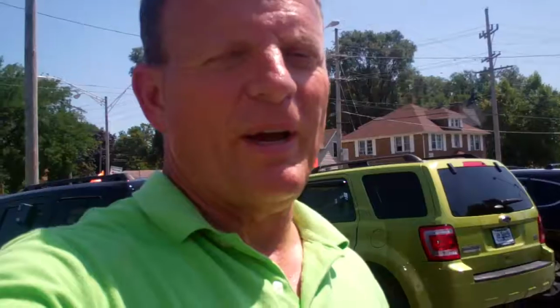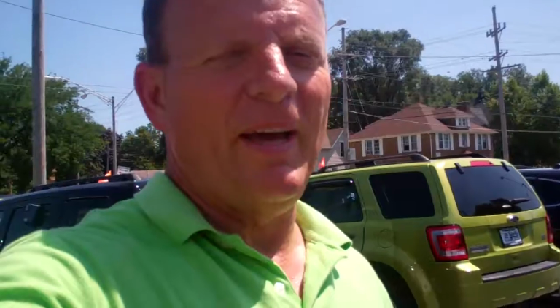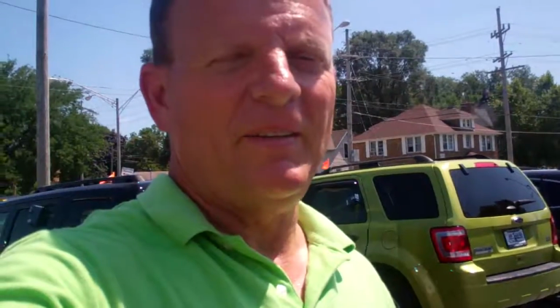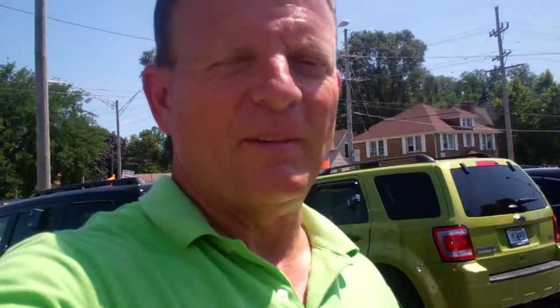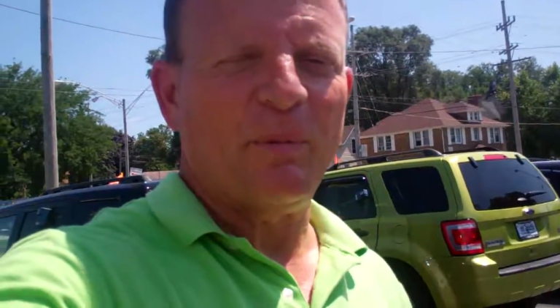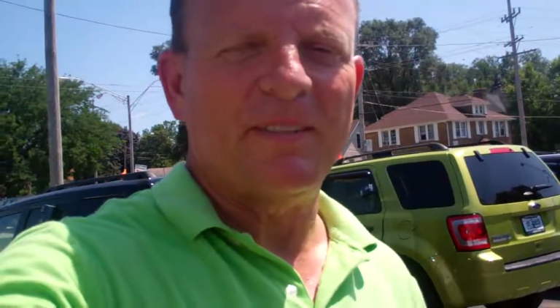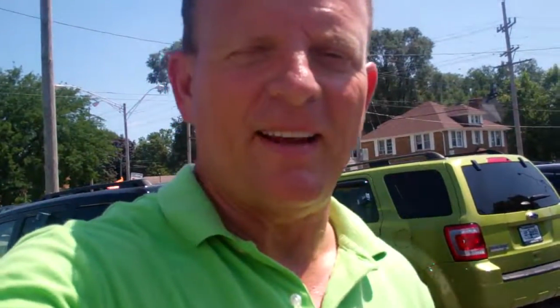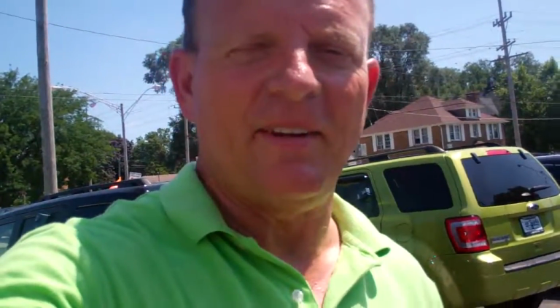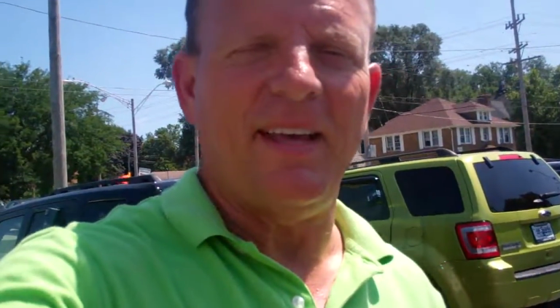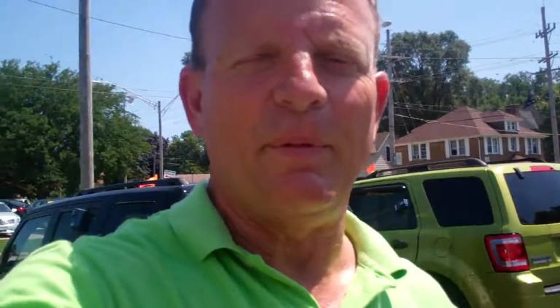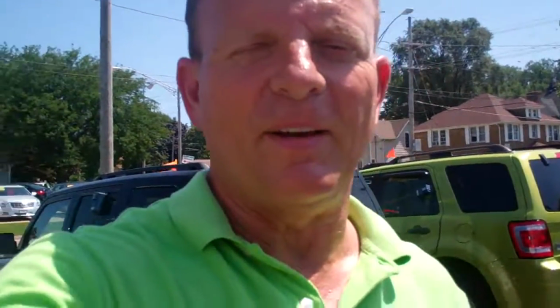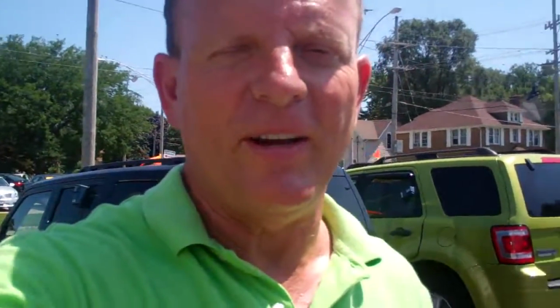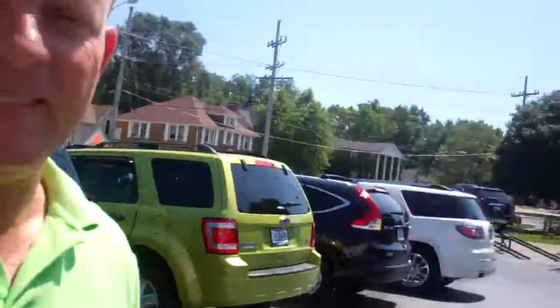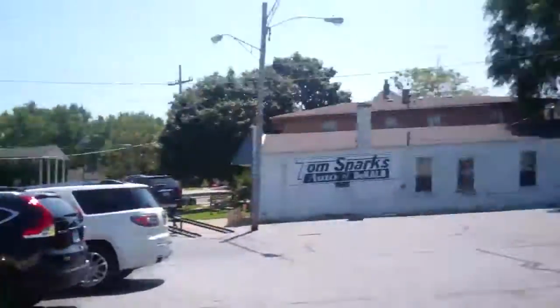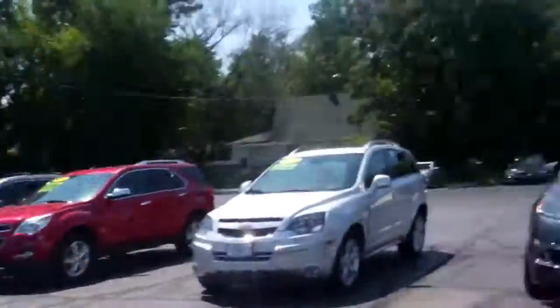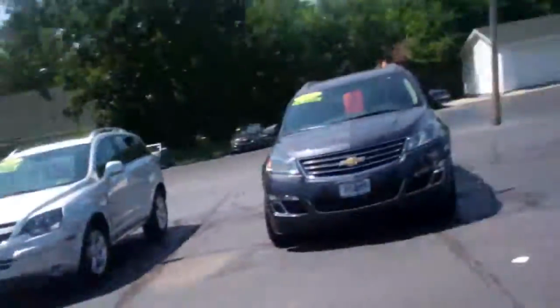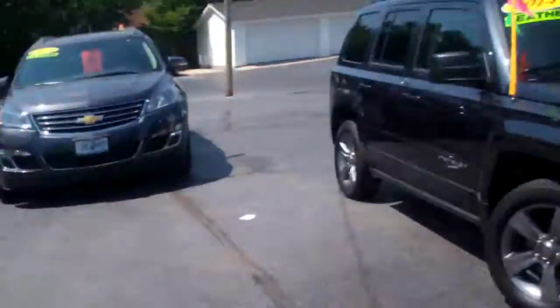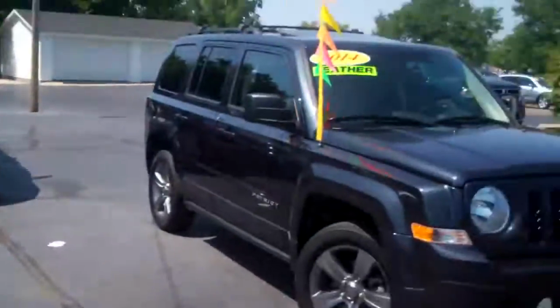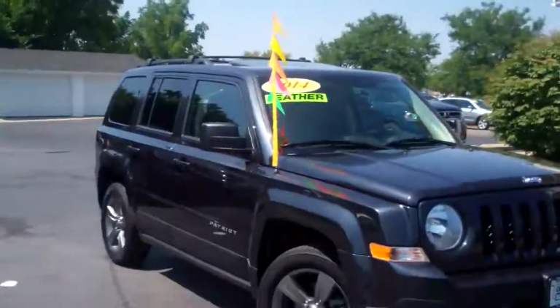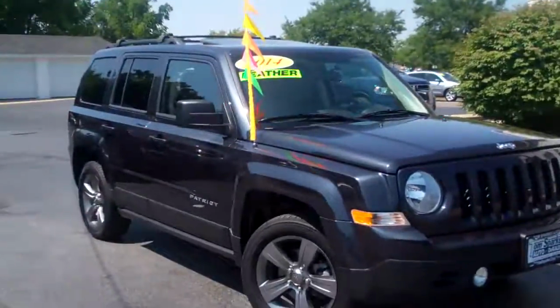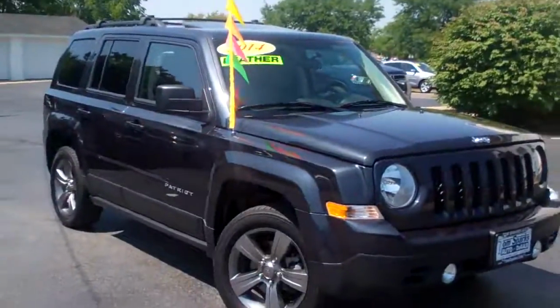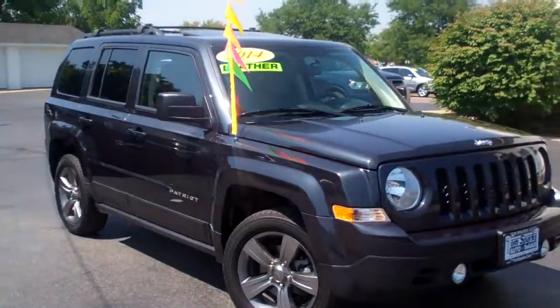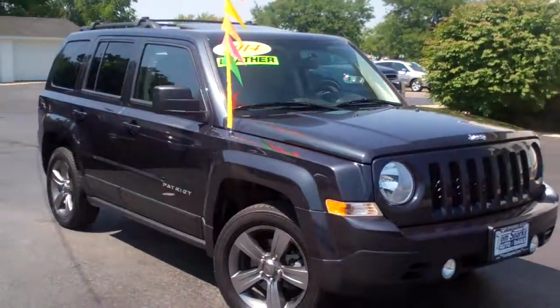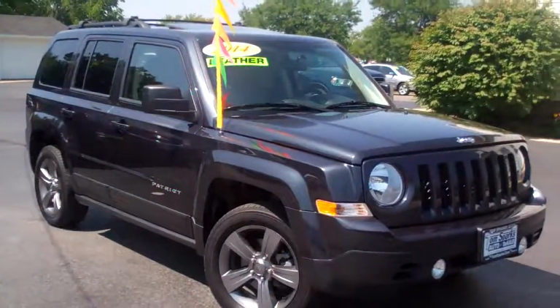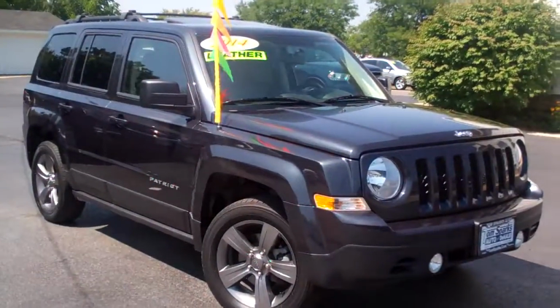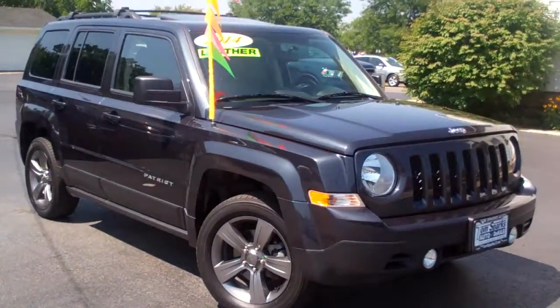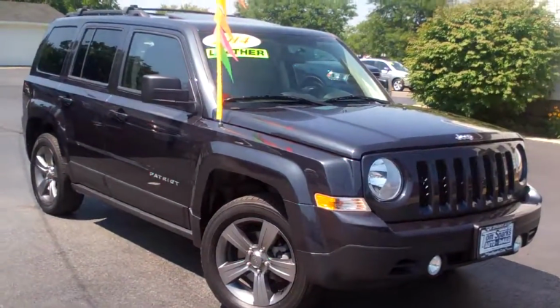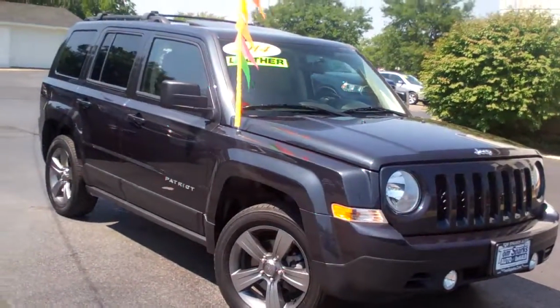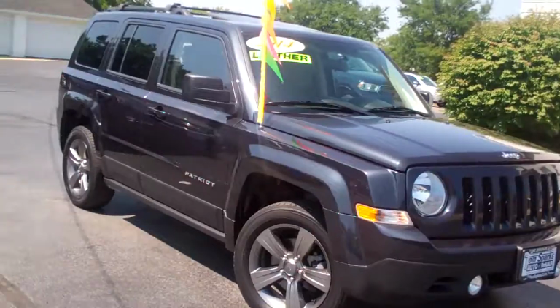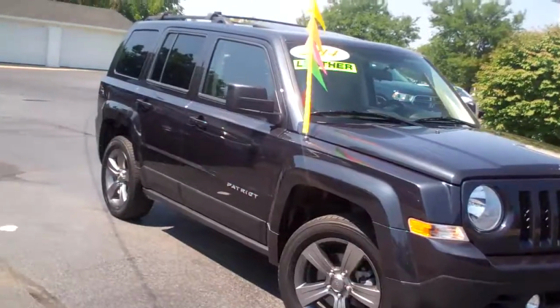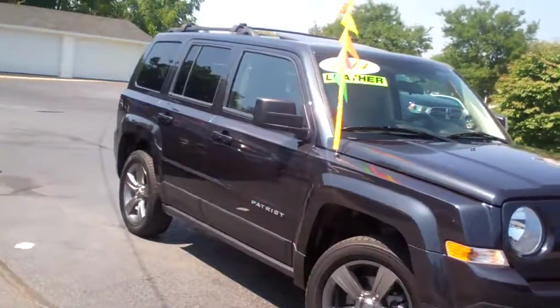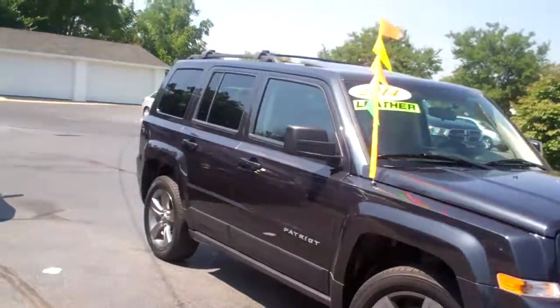Brad Mayo, Tom Sparks Auto, DeKalb, Illinois. Hey, check this one out. 2014 Jeep Patriot.